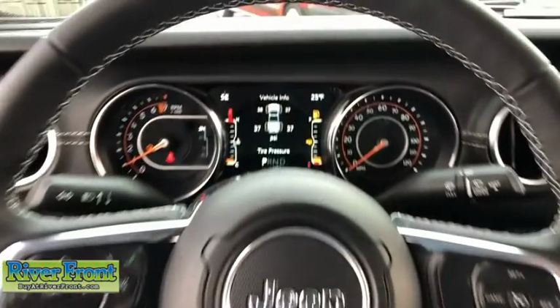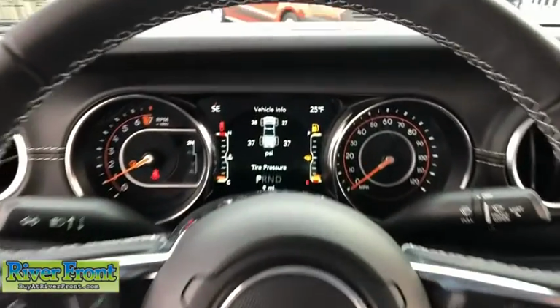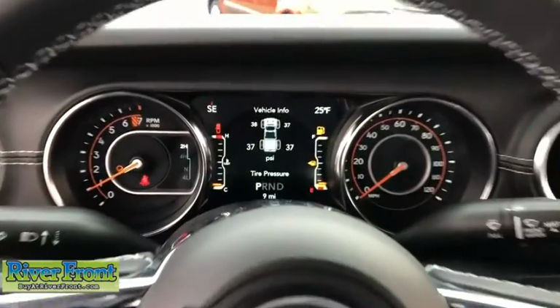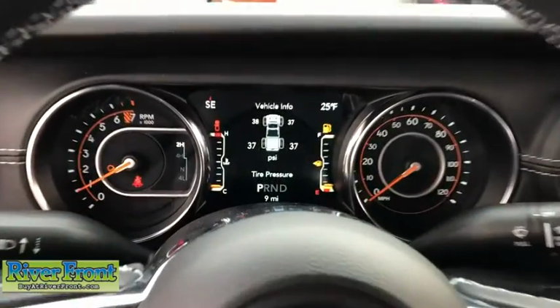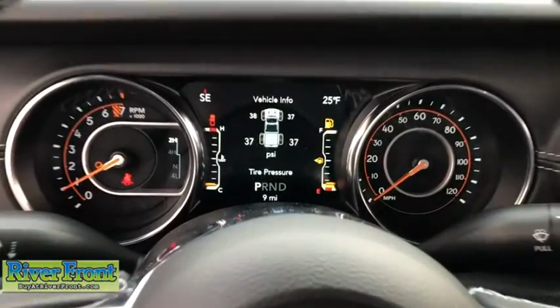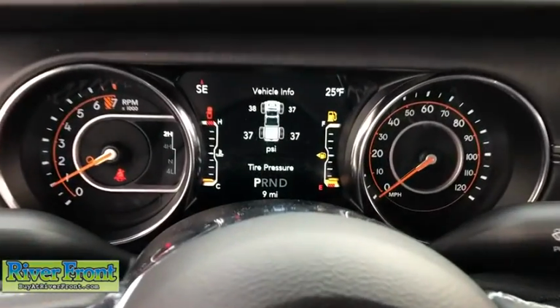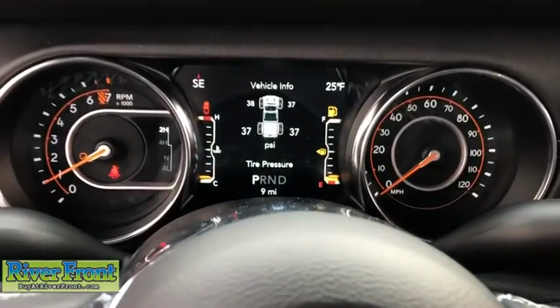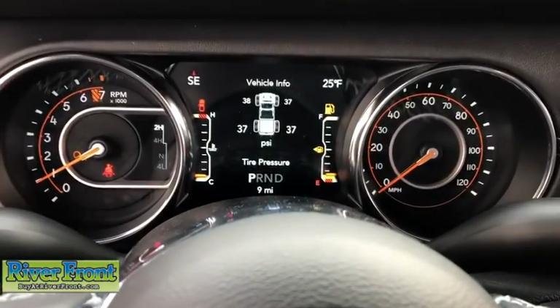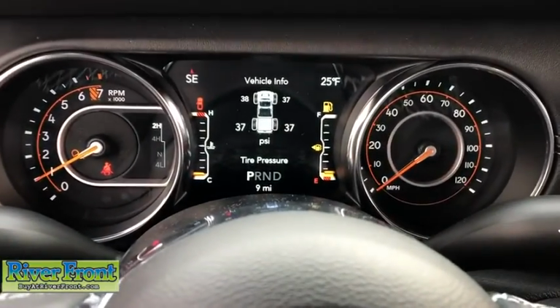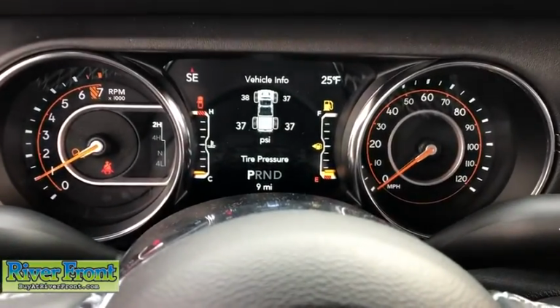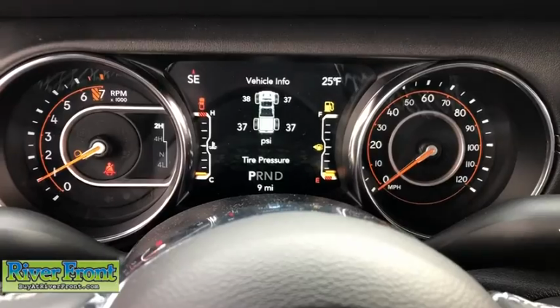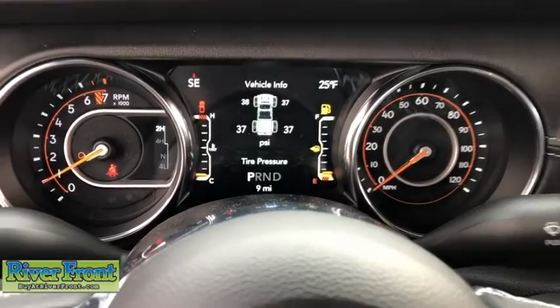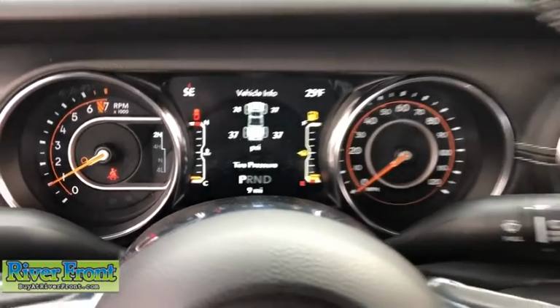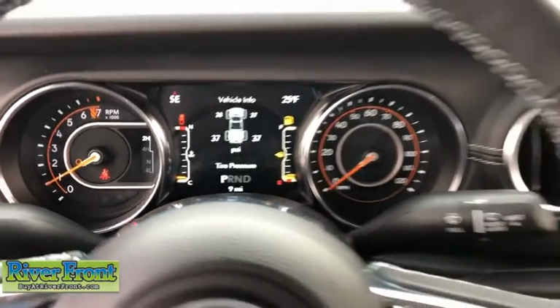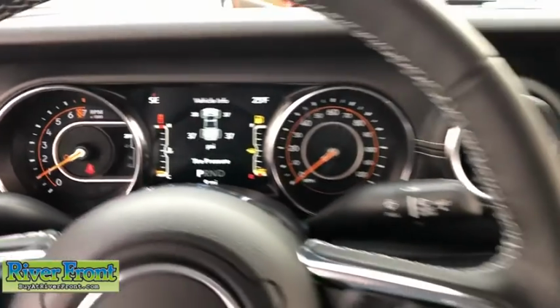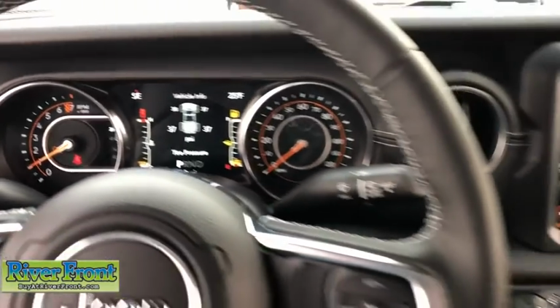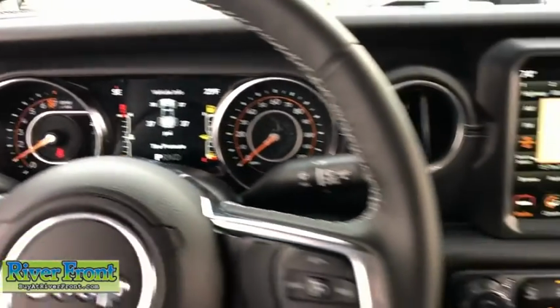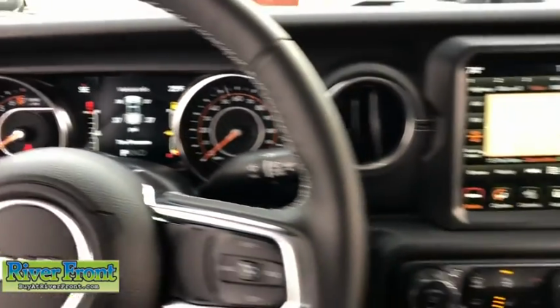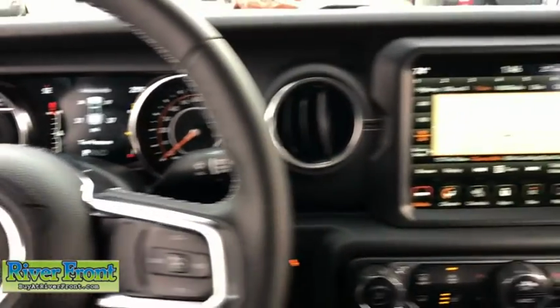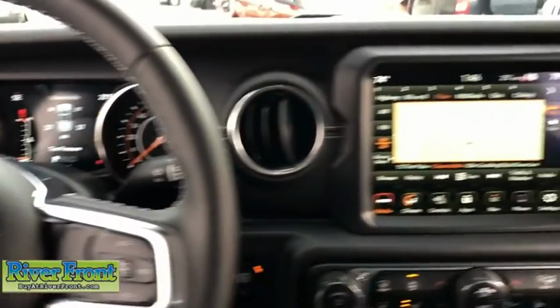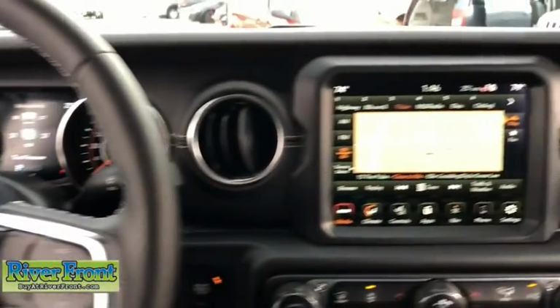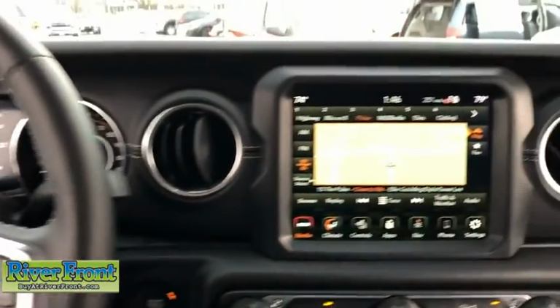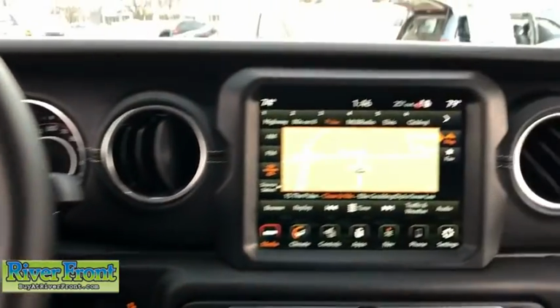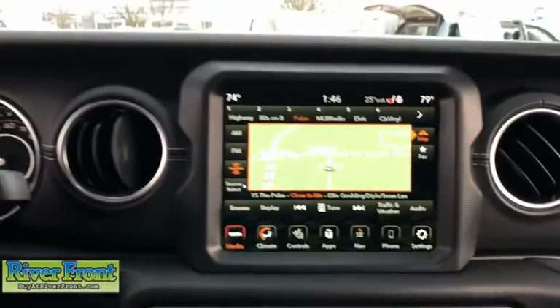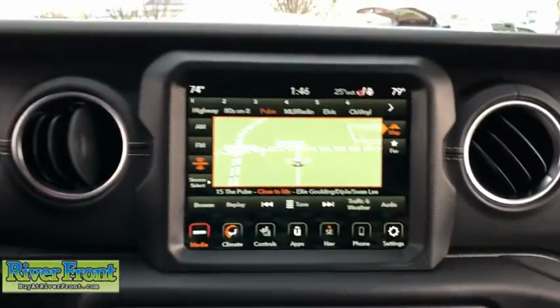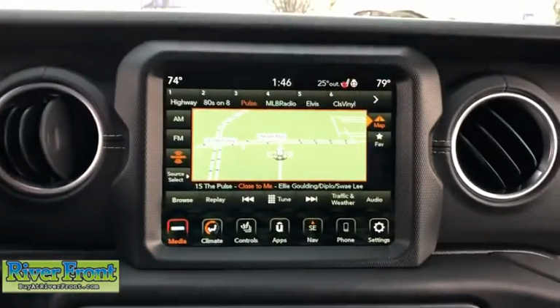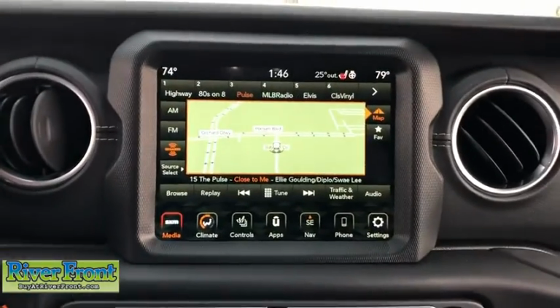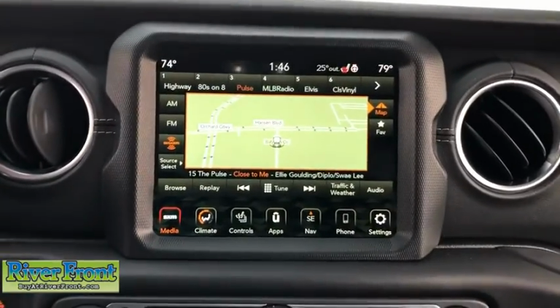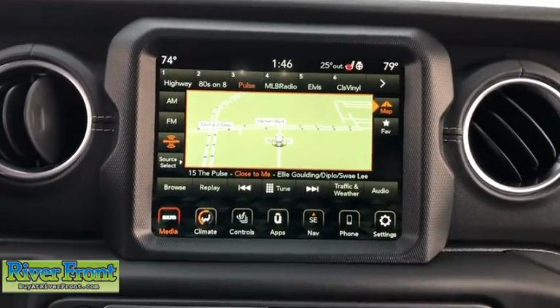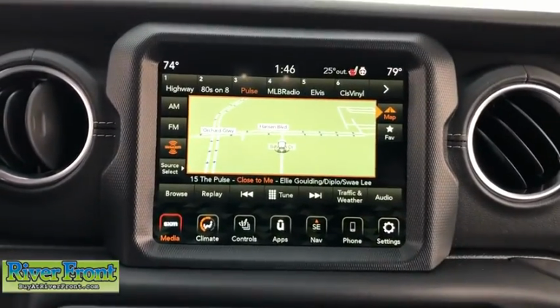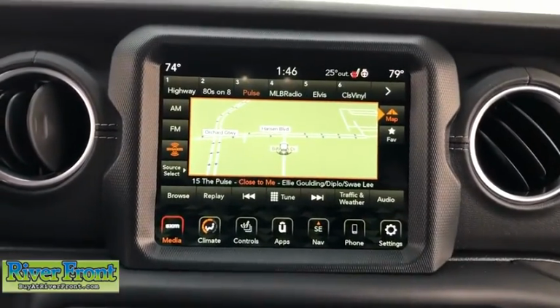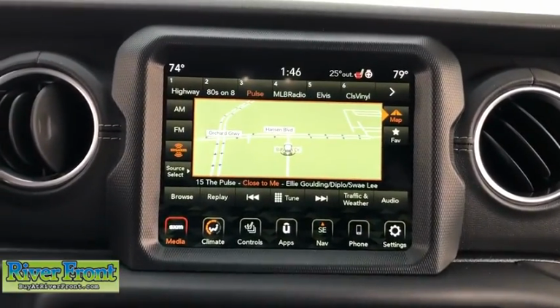Fog lights, security system, power windows, remote keyless entry, brake assist, tachometer.